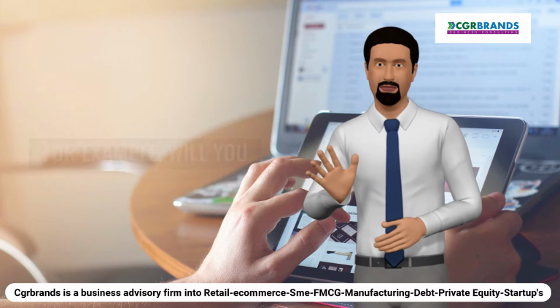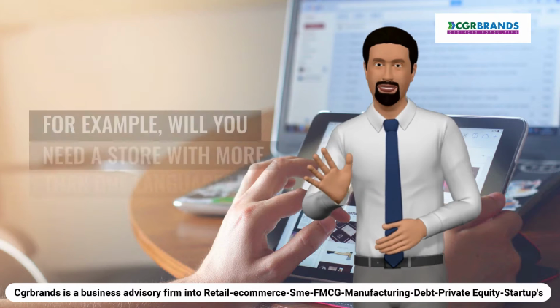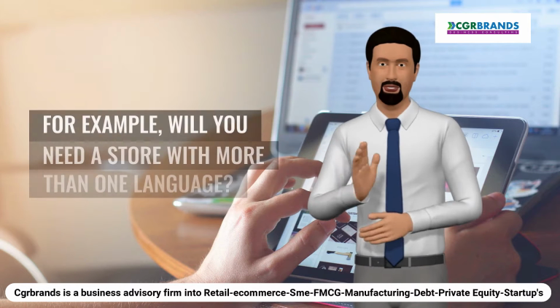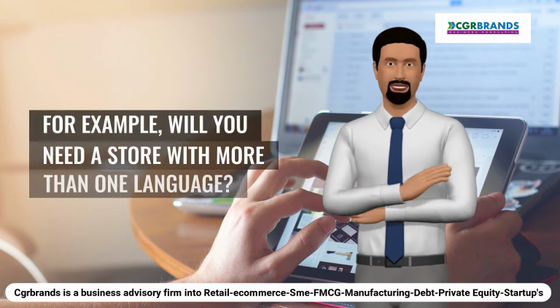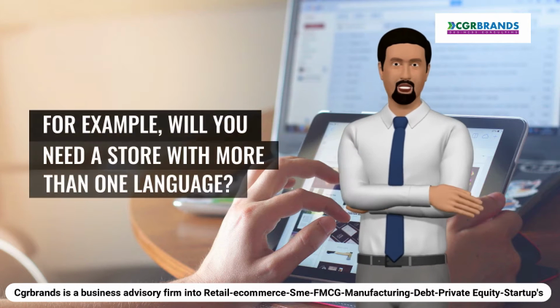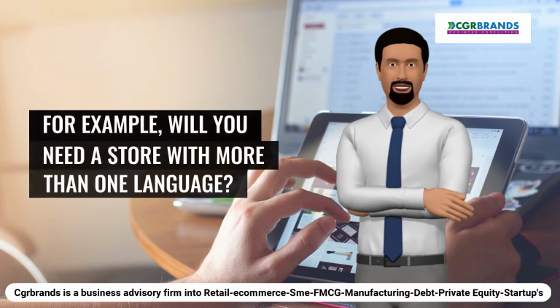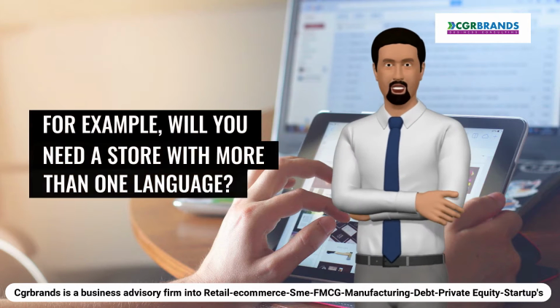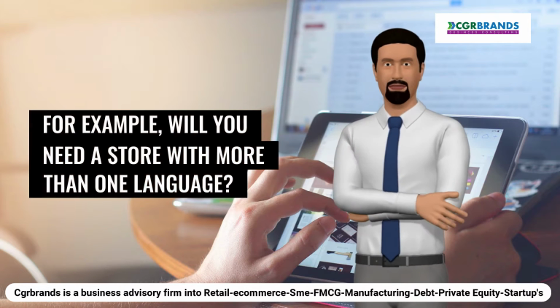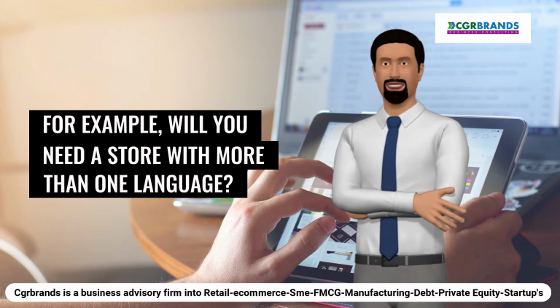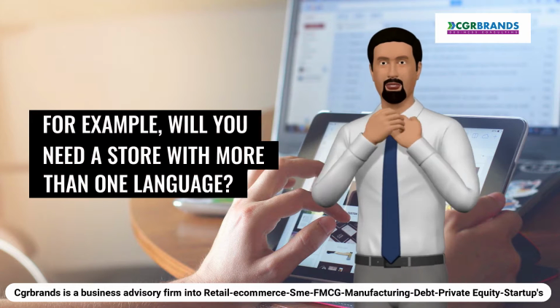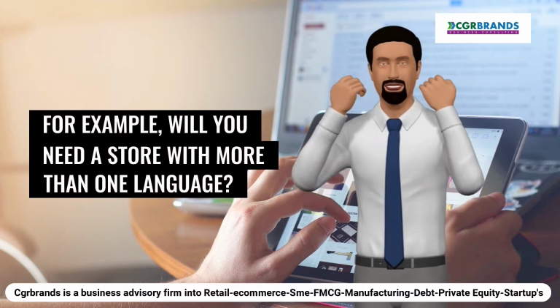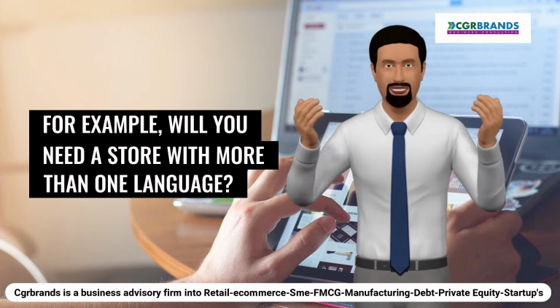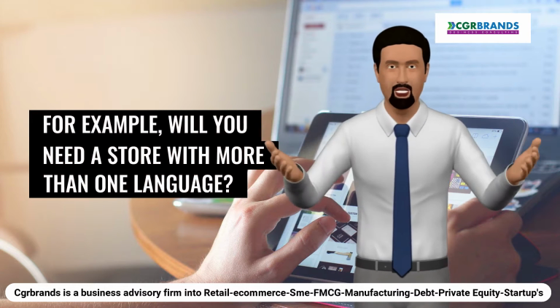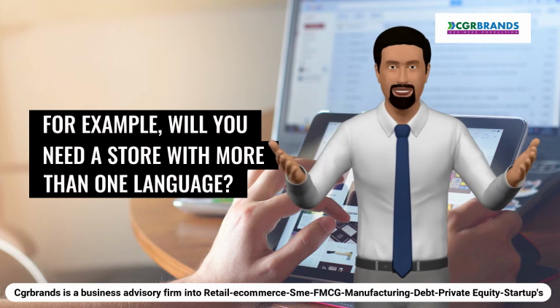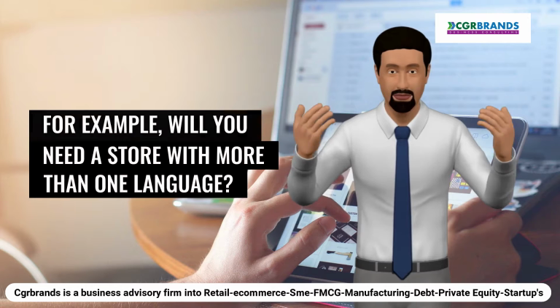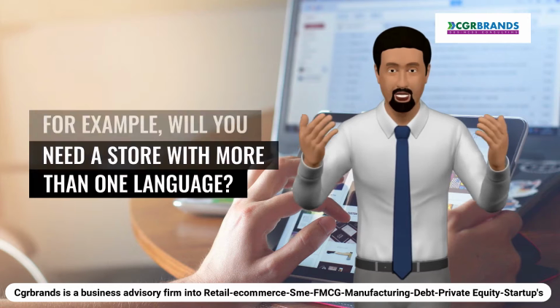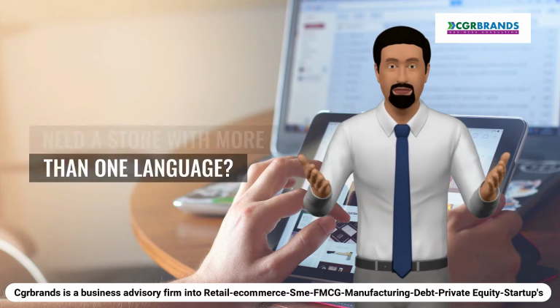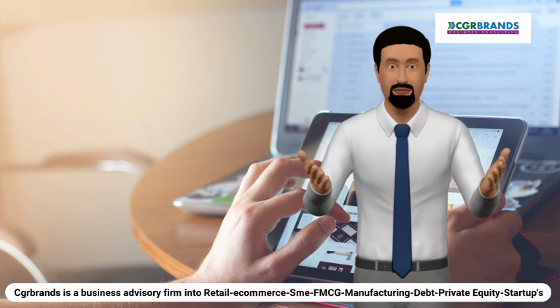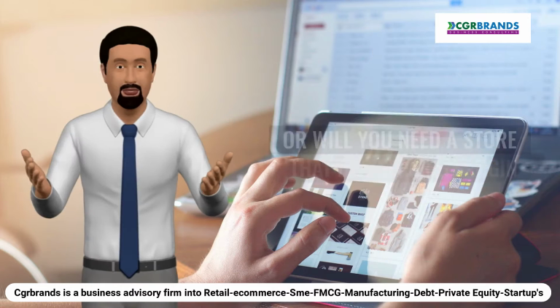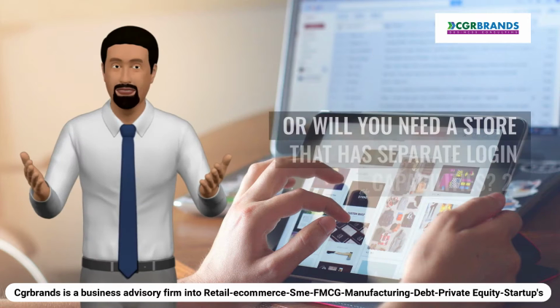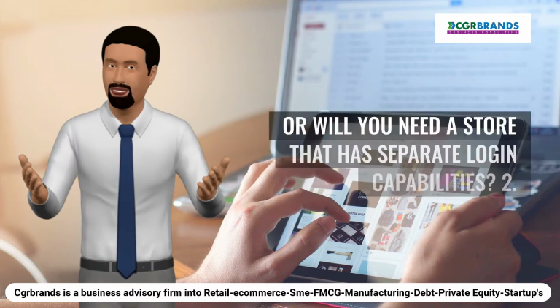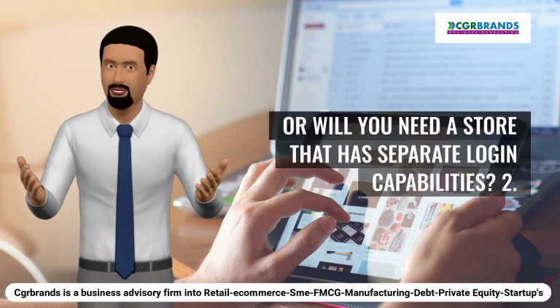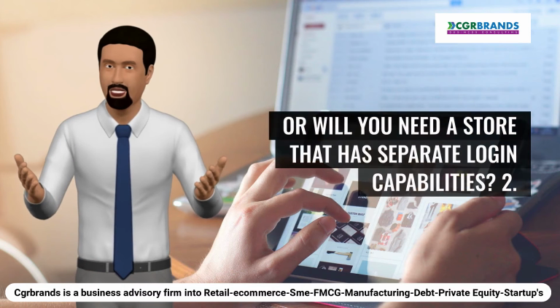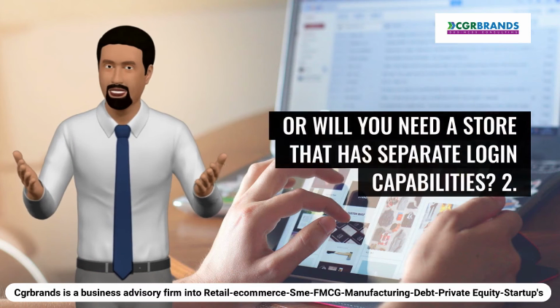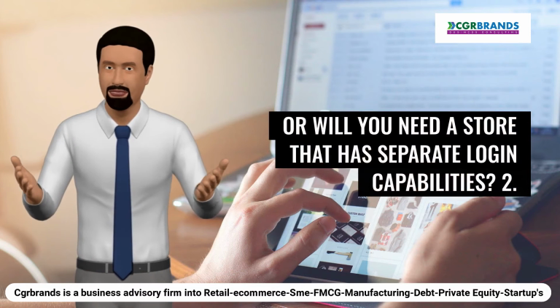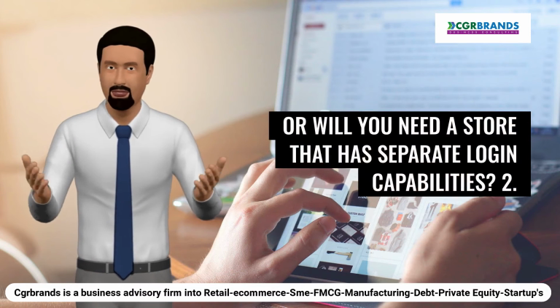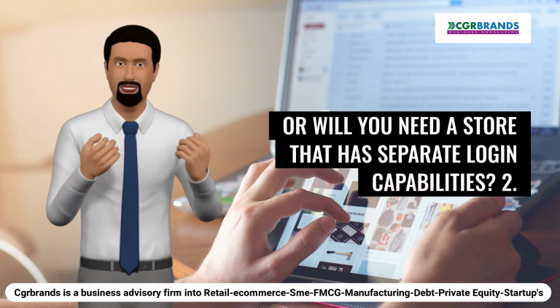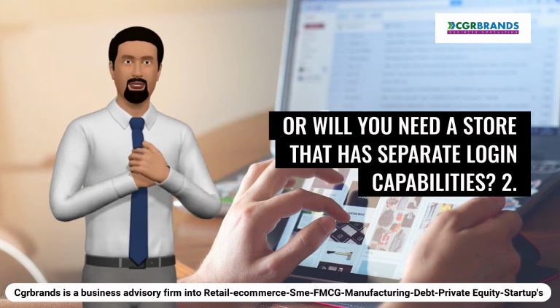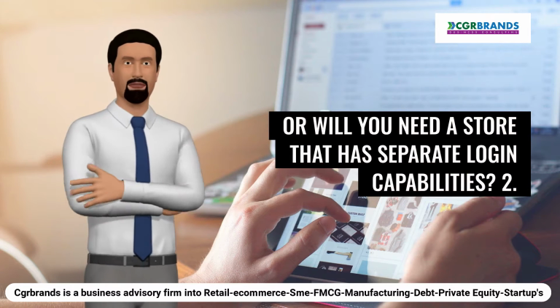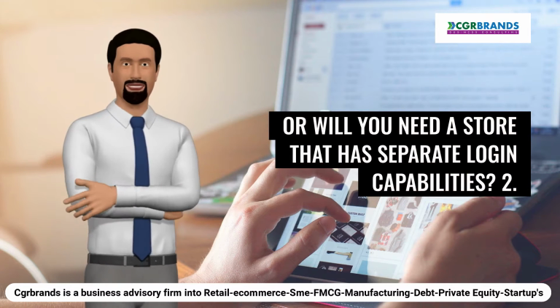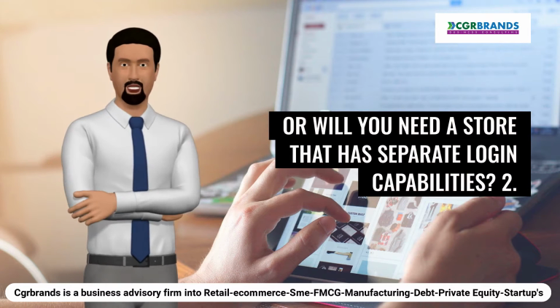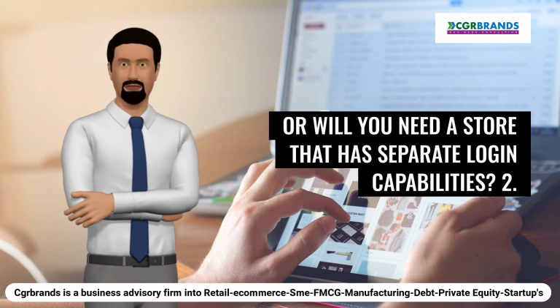For example, will you need a store with more than one language? Or will you need a store that has separate login capabilities?